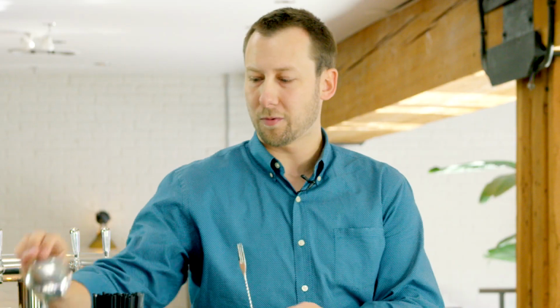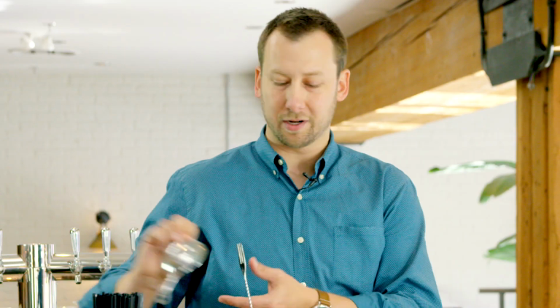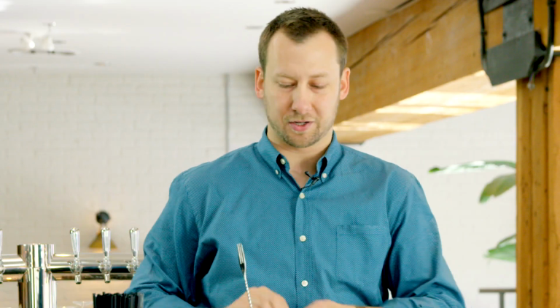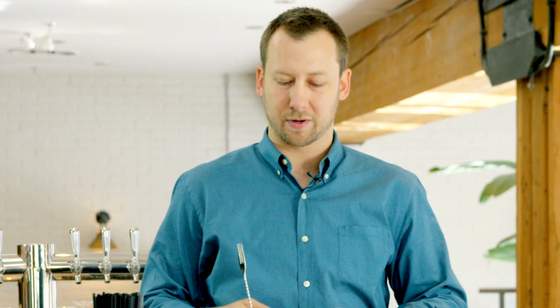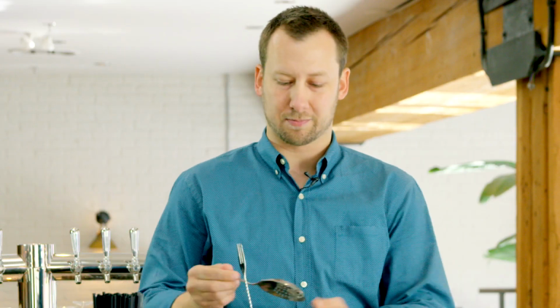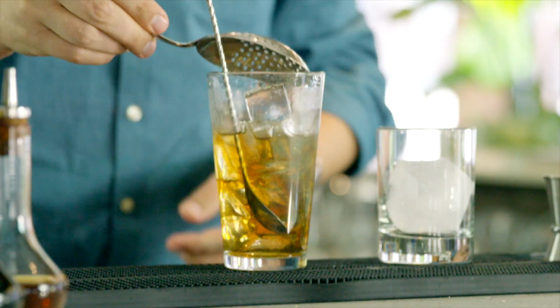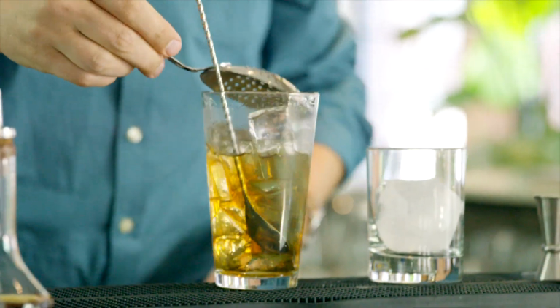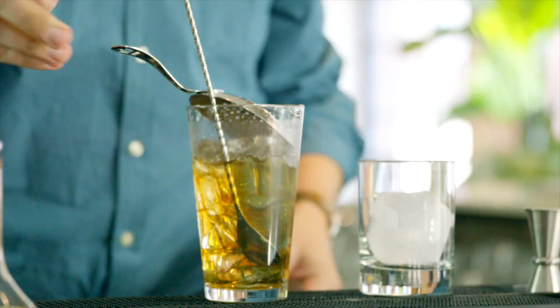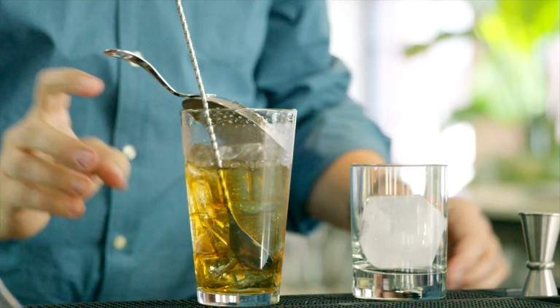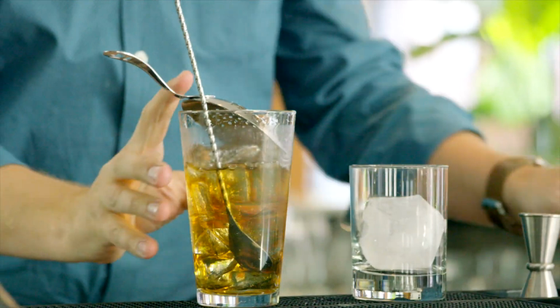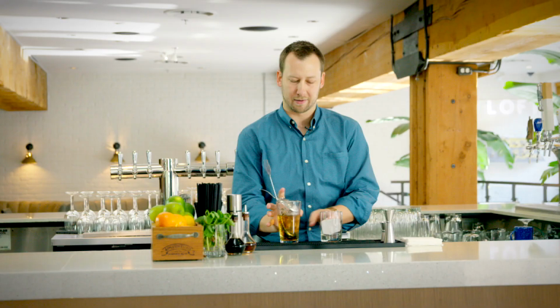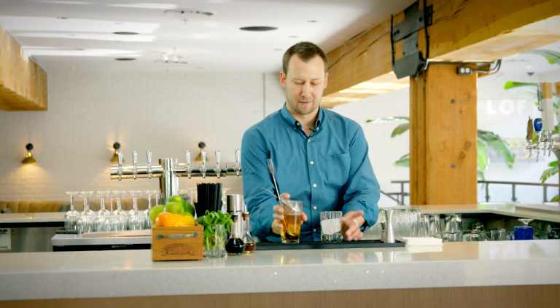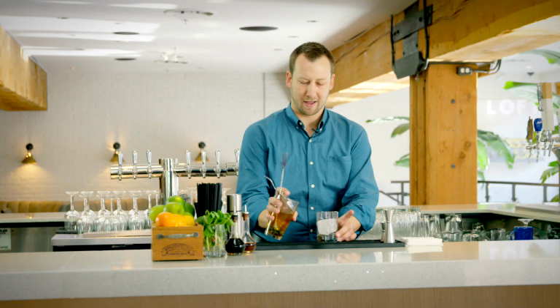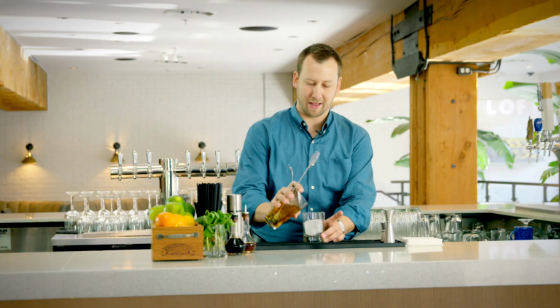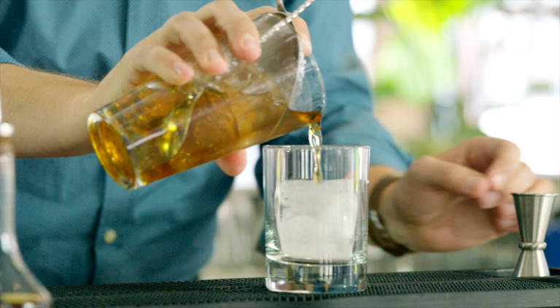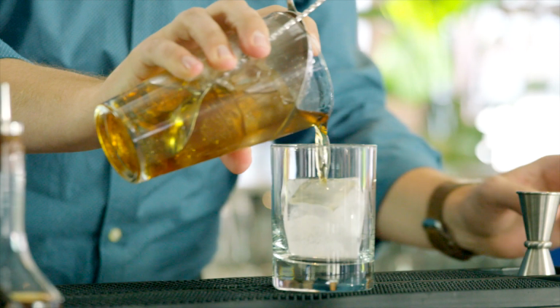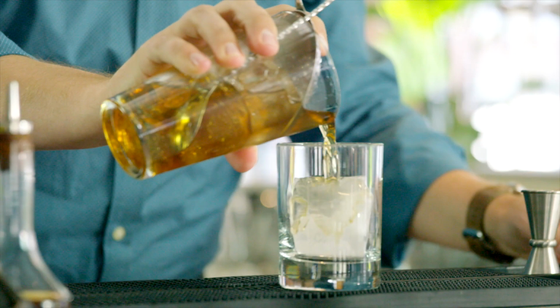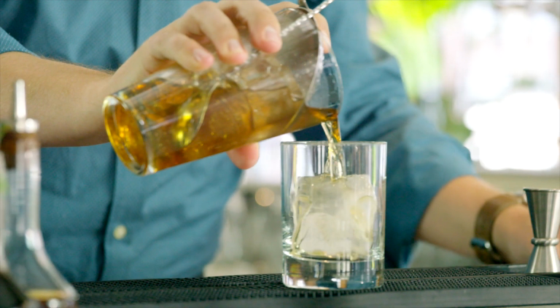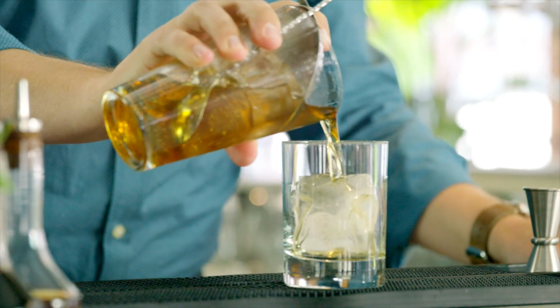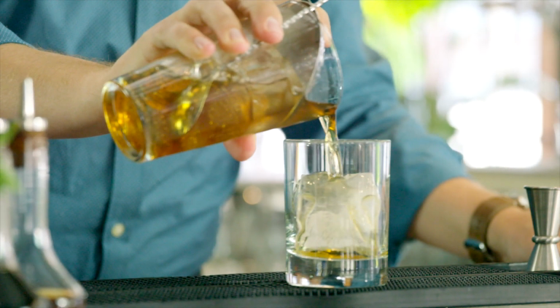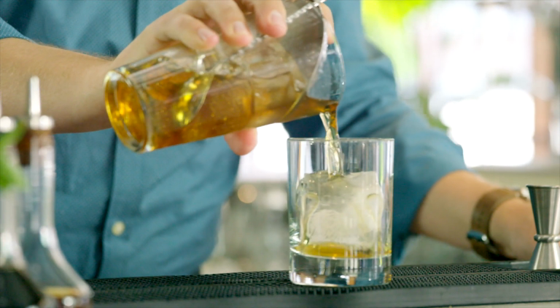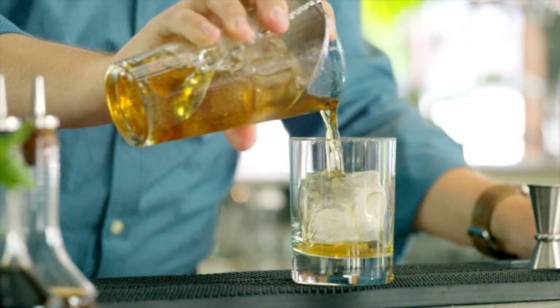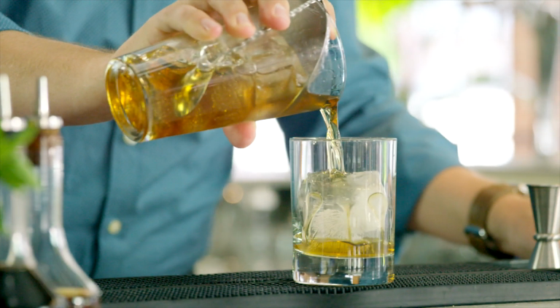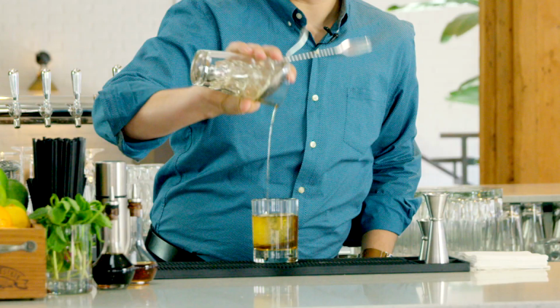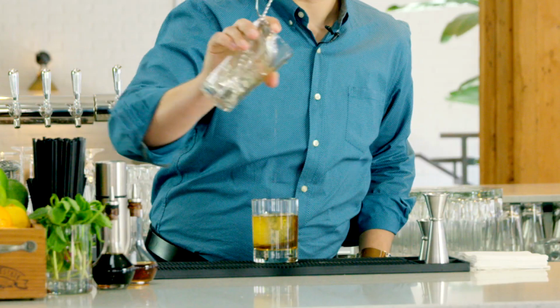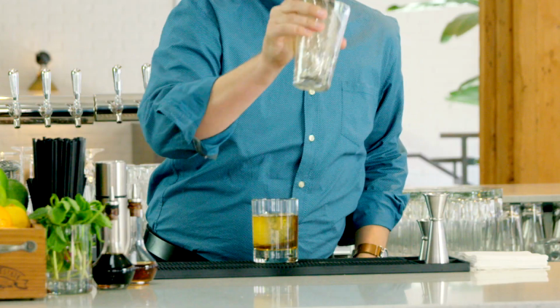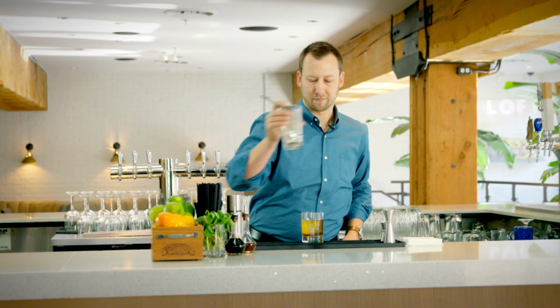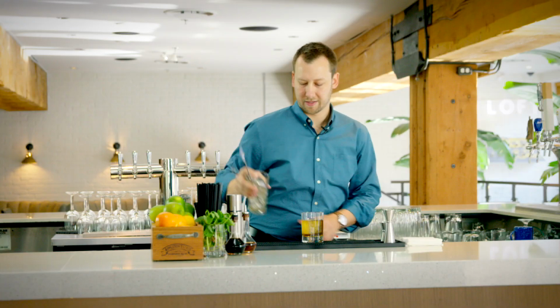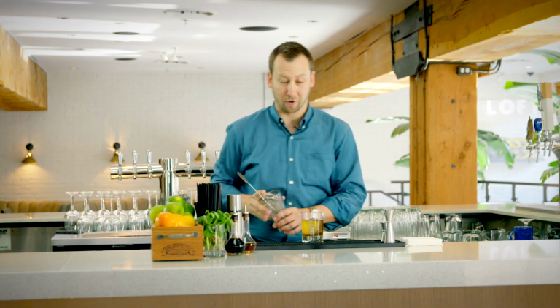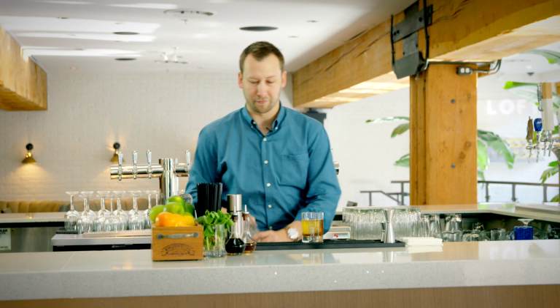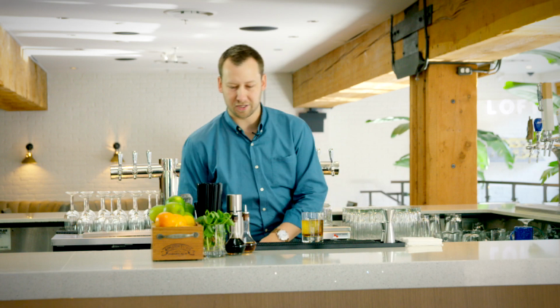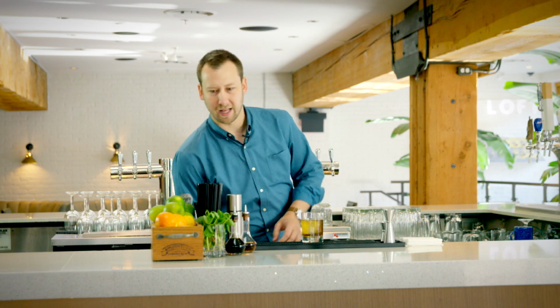Once that's stirred, all we're going to do is place the strainer on top and strain it right over fresh ice in our old-fashioned glass.